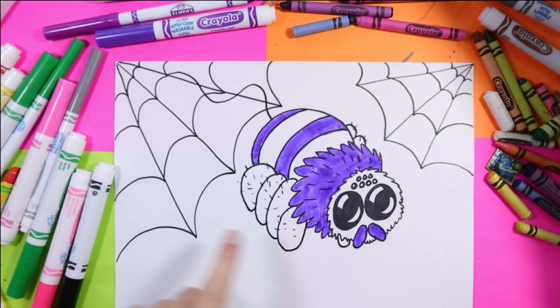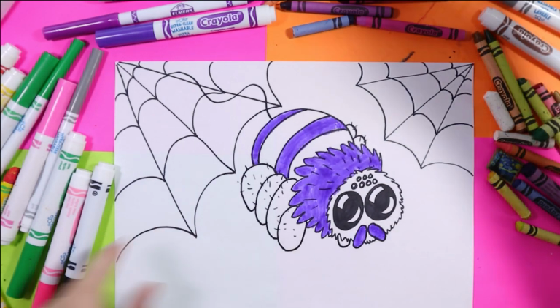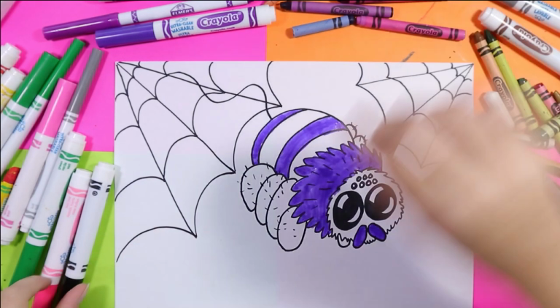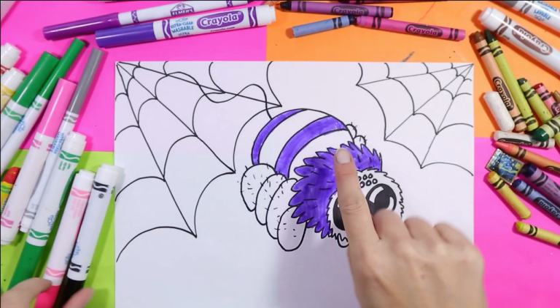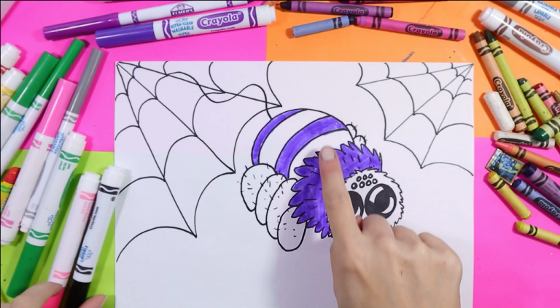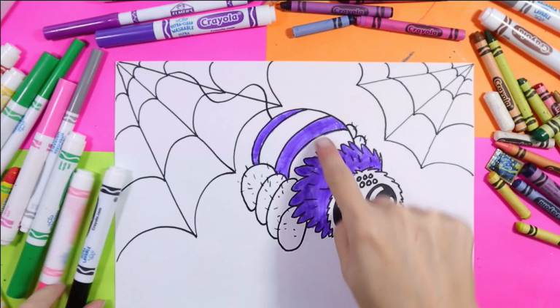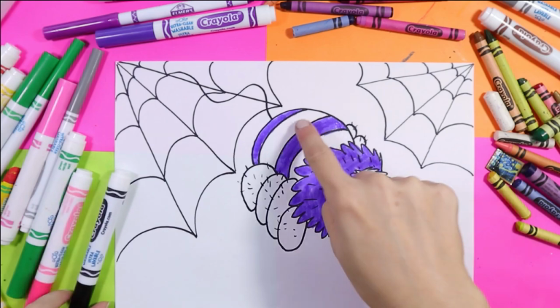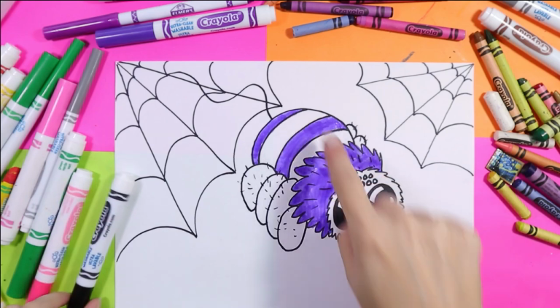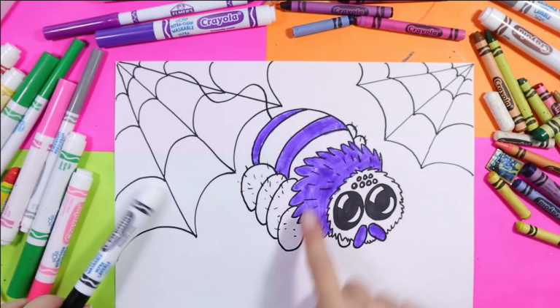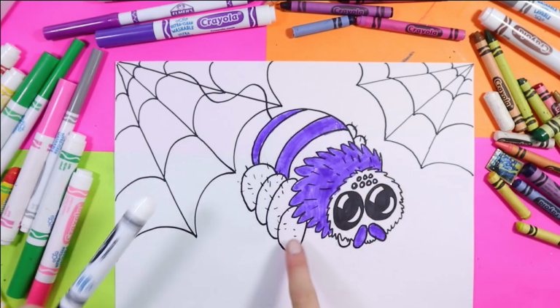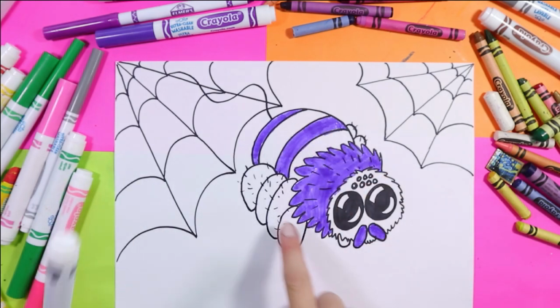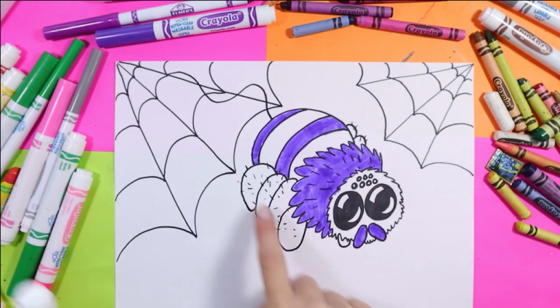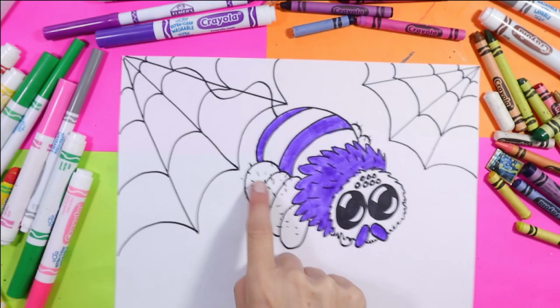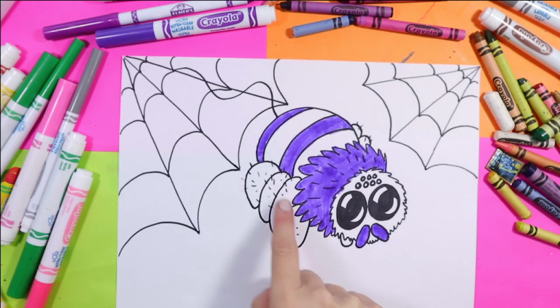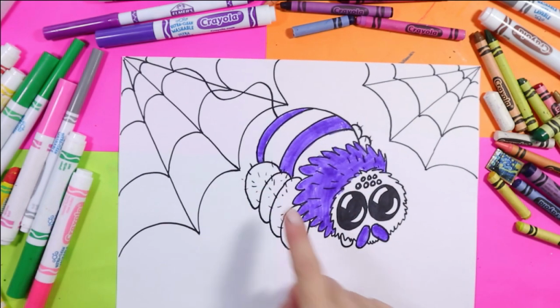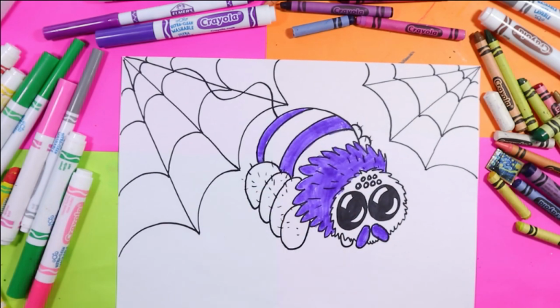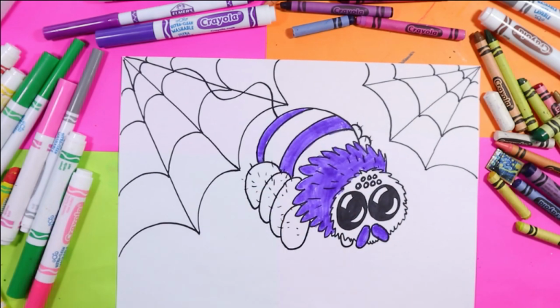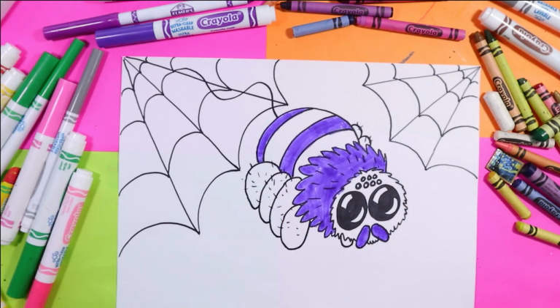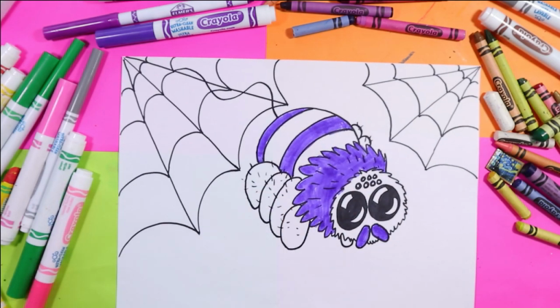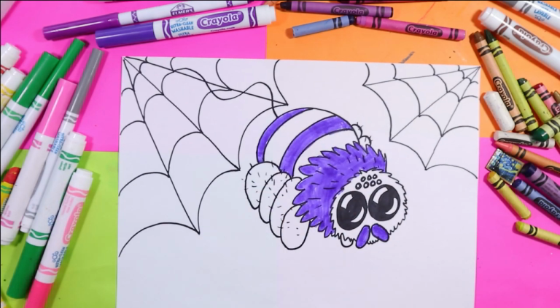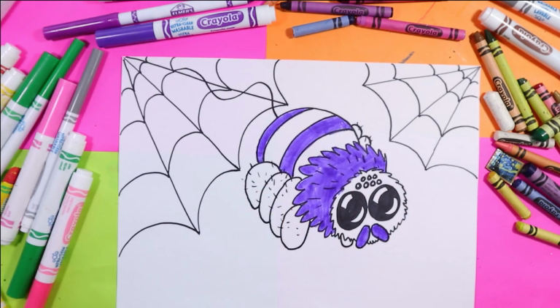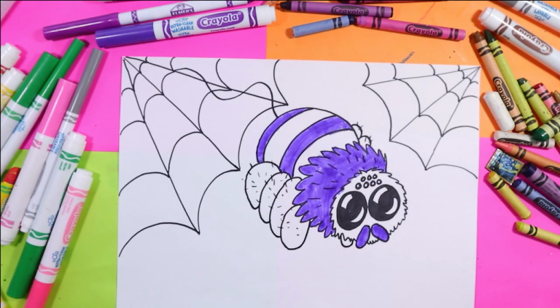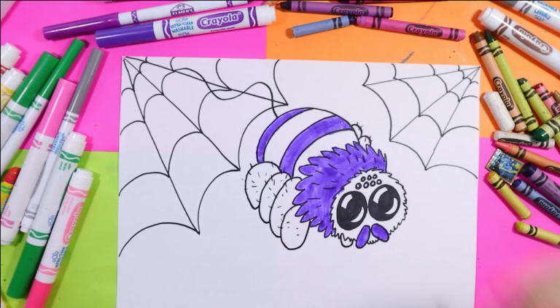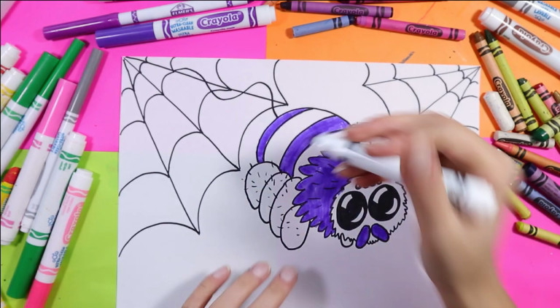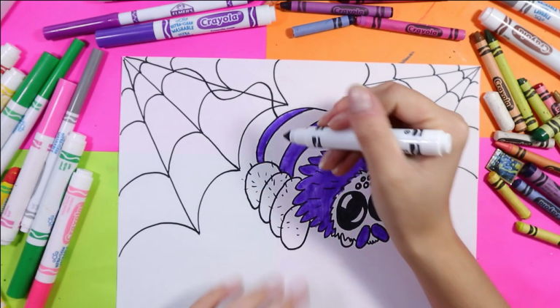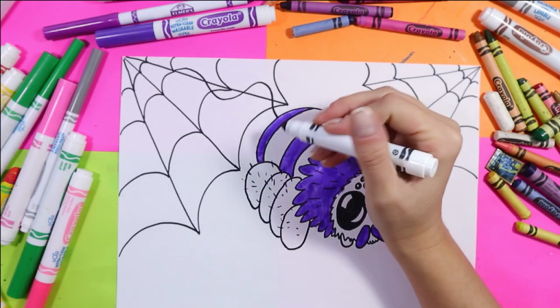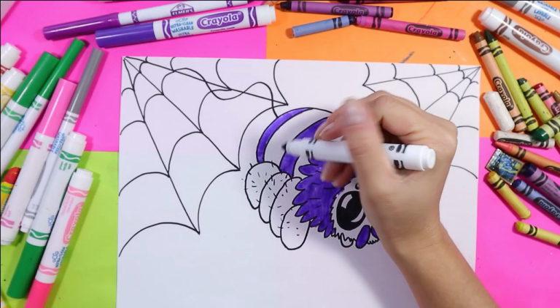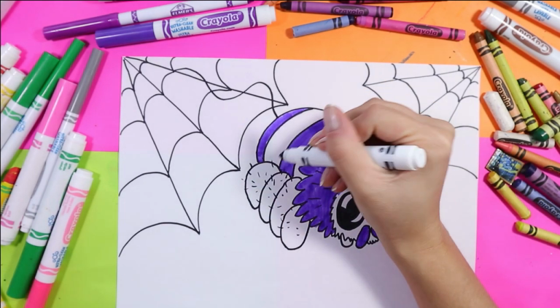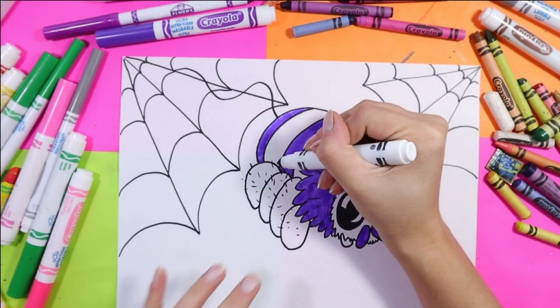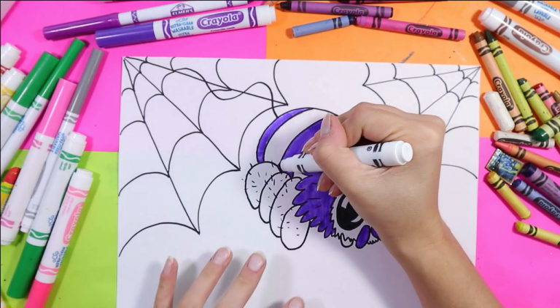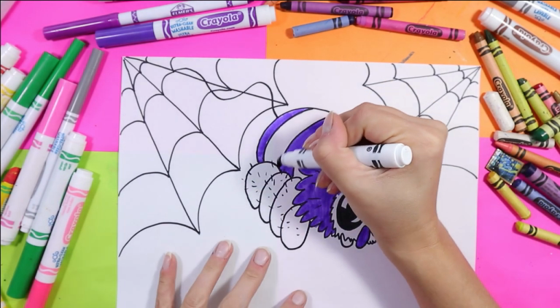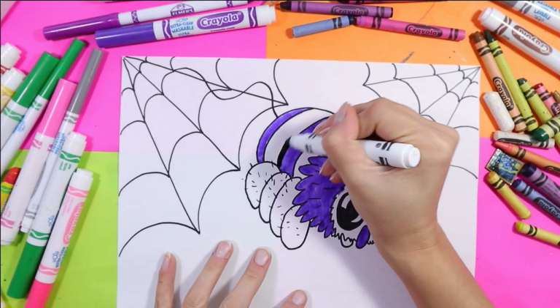I think I'm going to do this black, and I'm just trying to think about a color that I want to do the legs in my head right now.